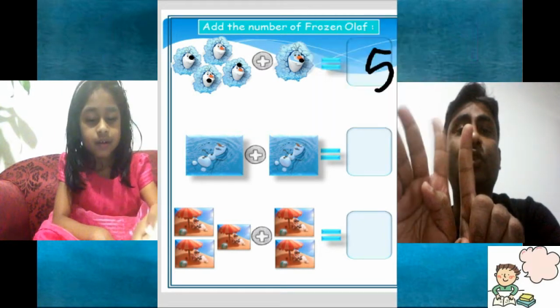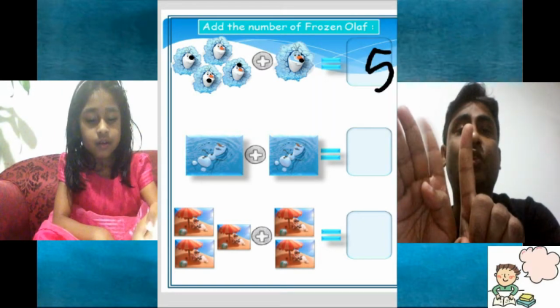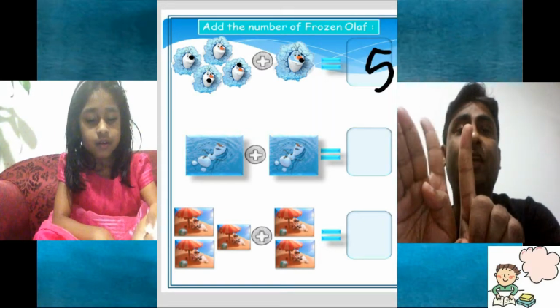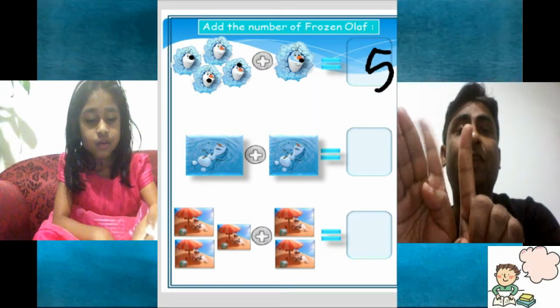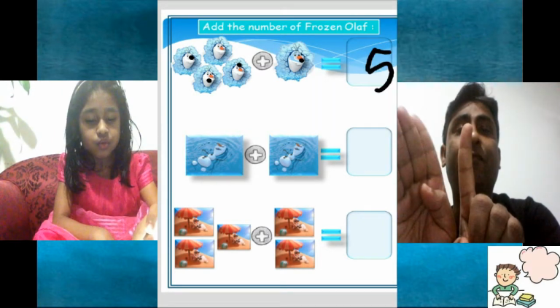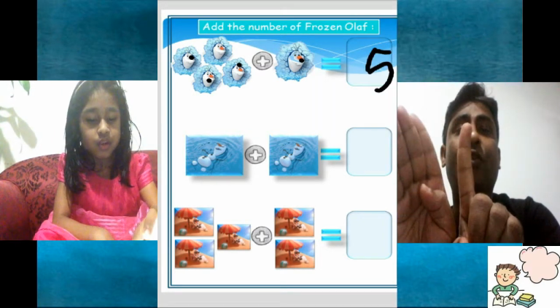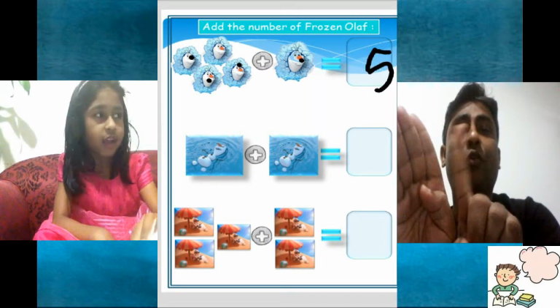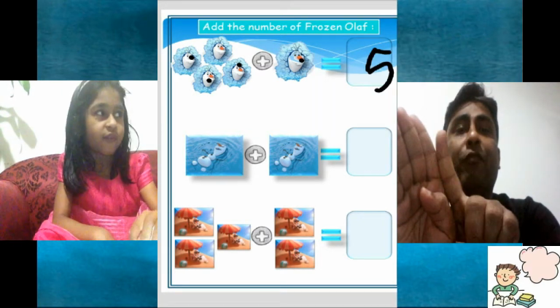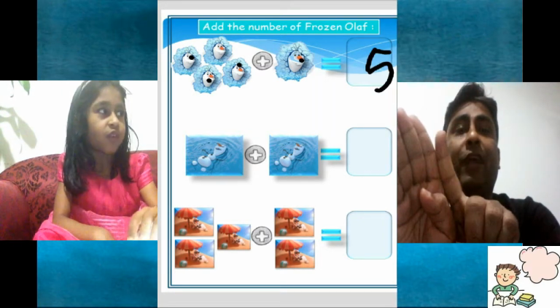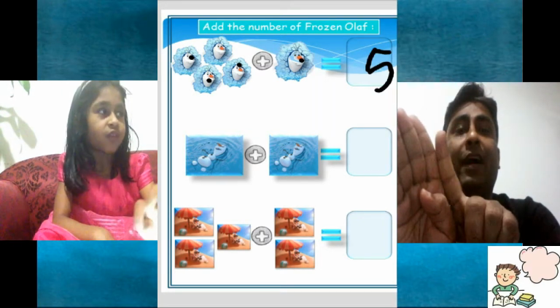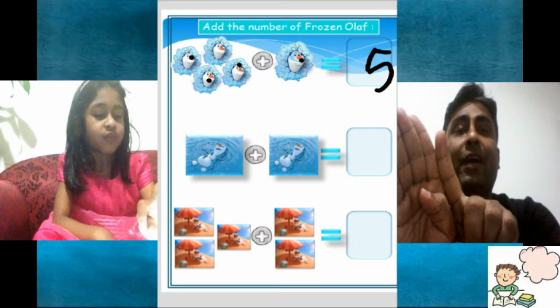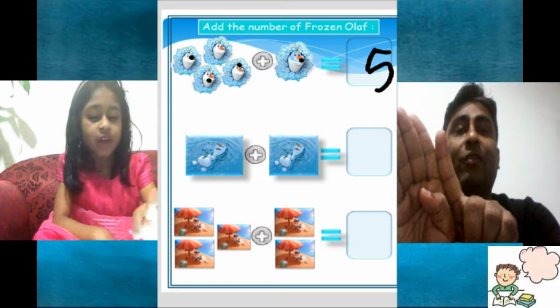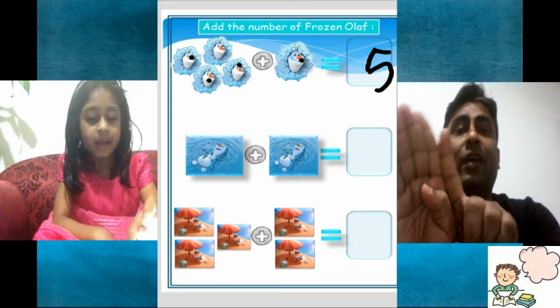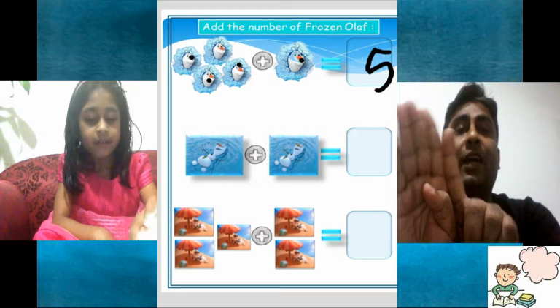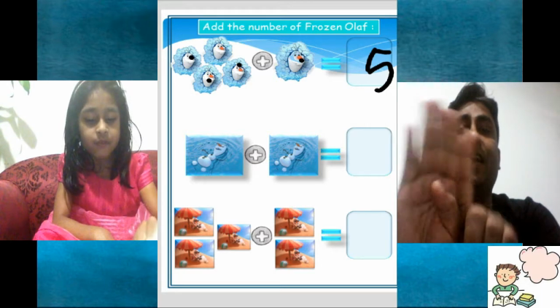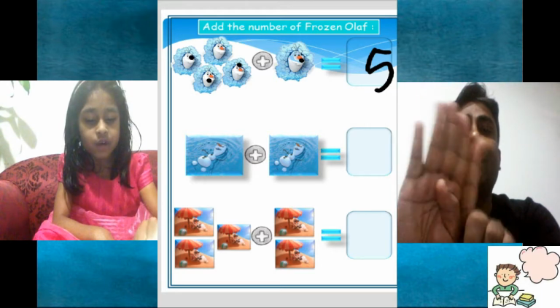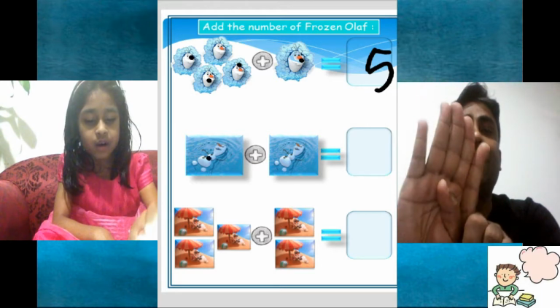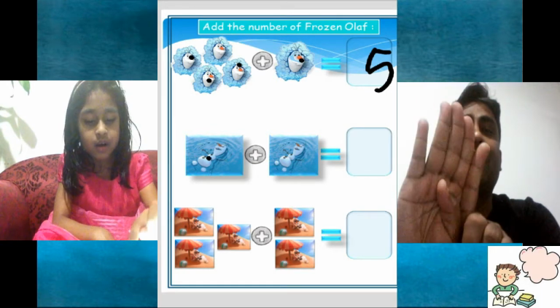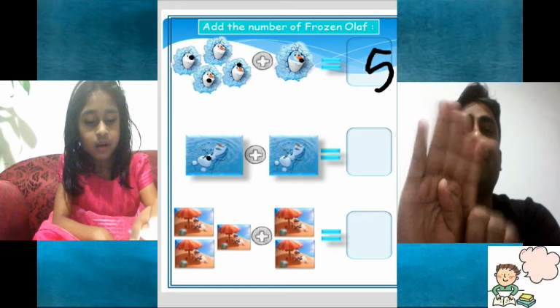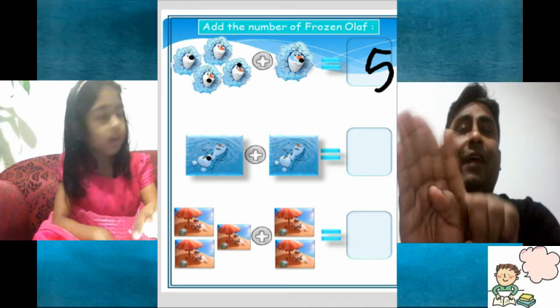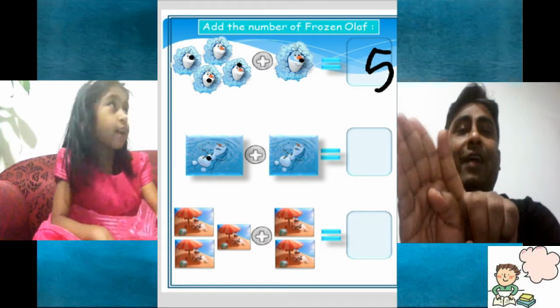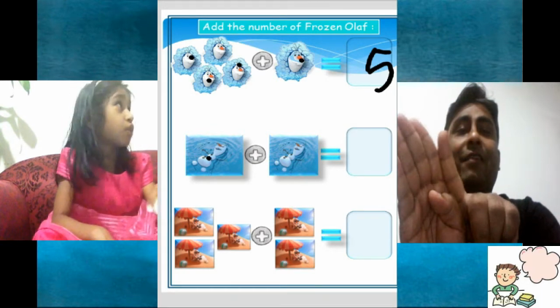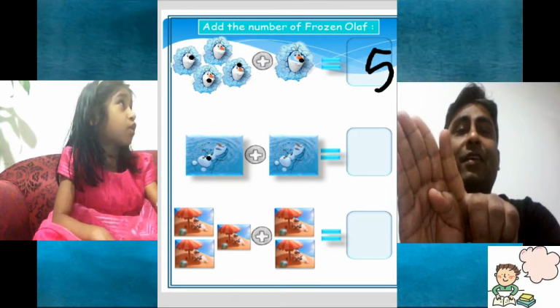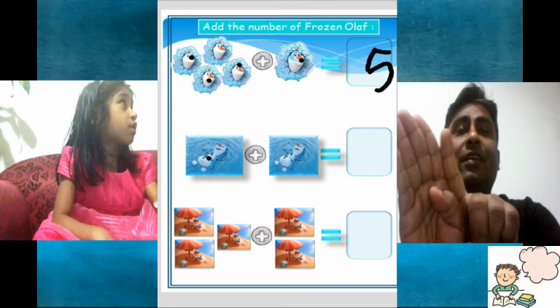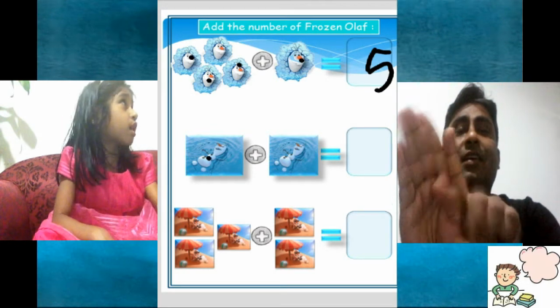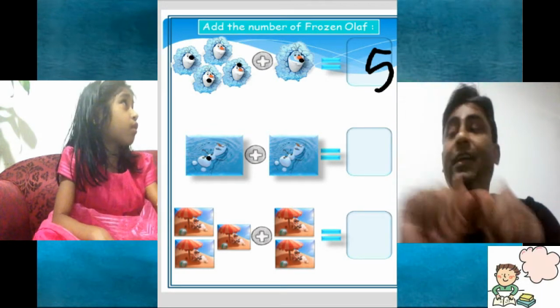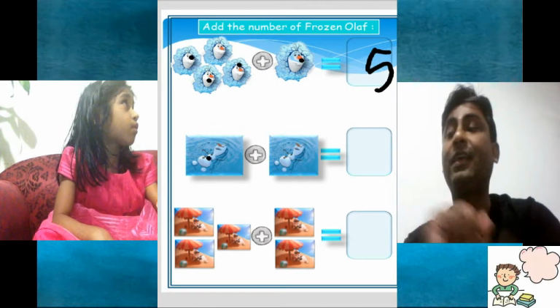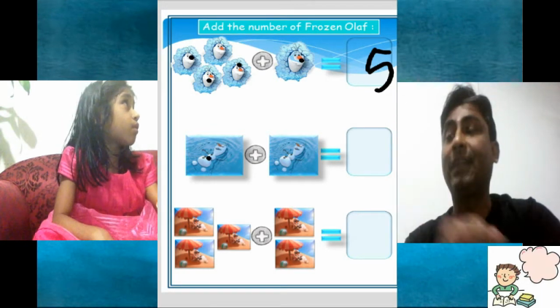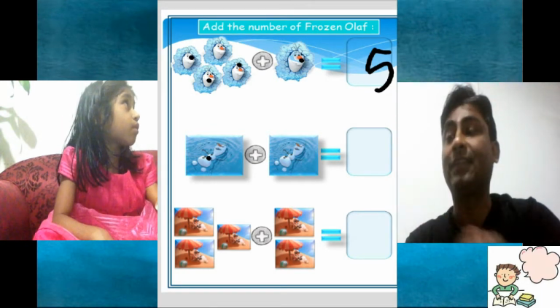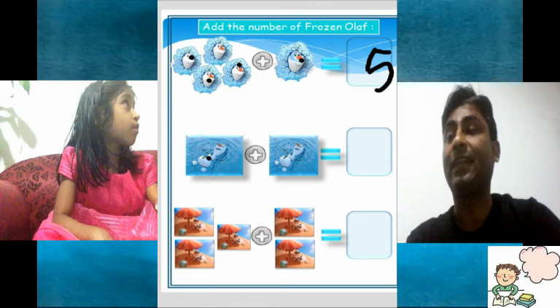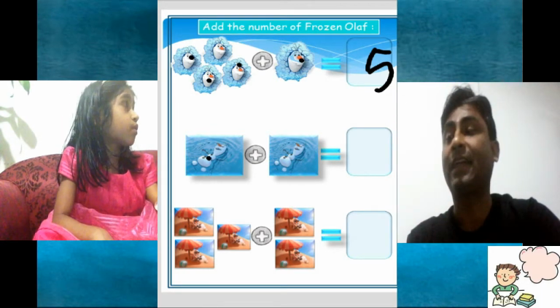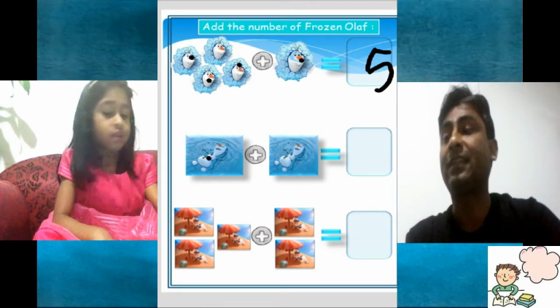One, two, three, four, five. I can count now? Yes. Next.